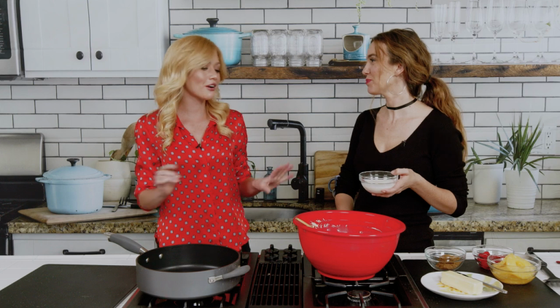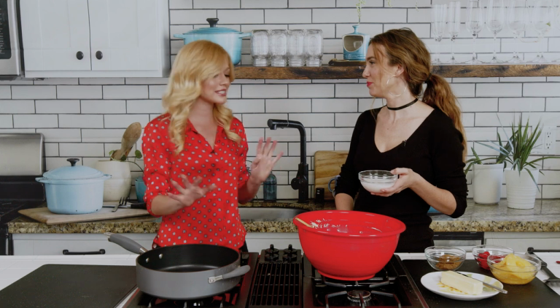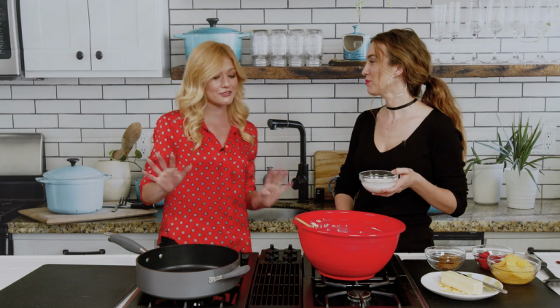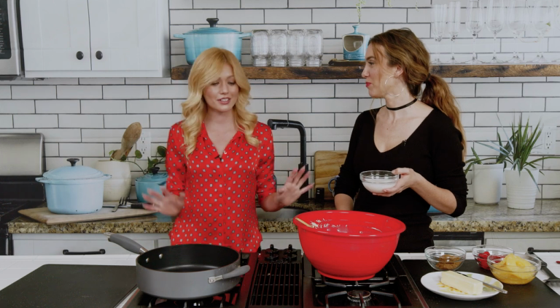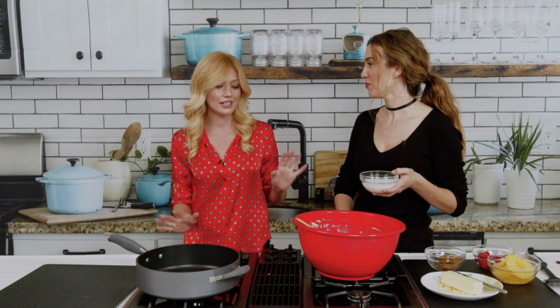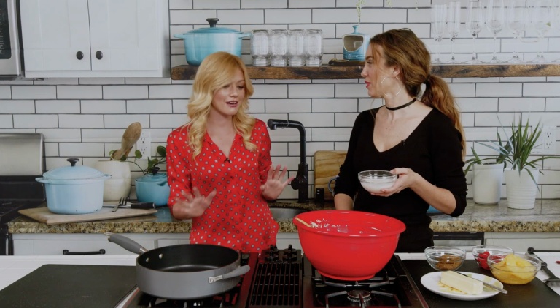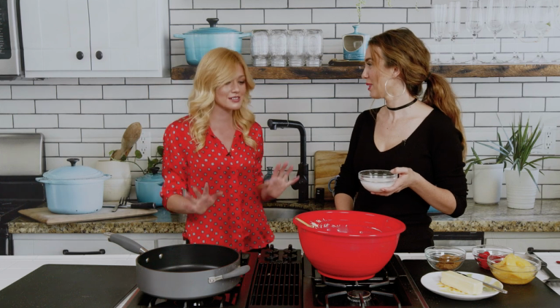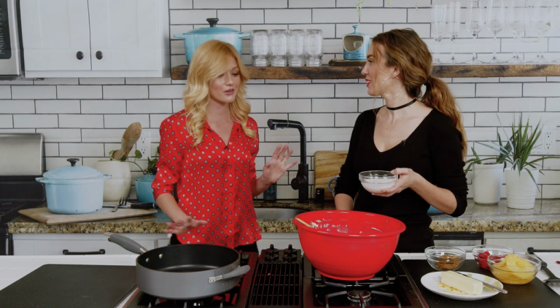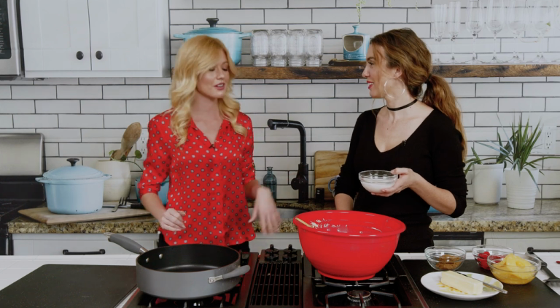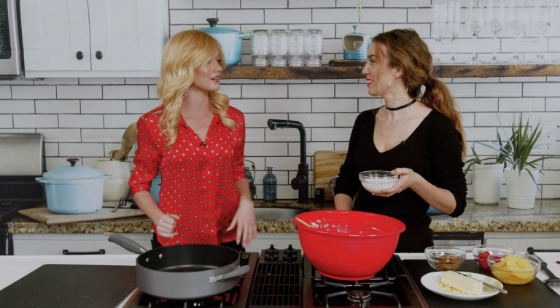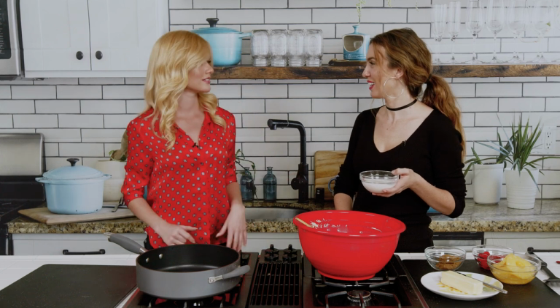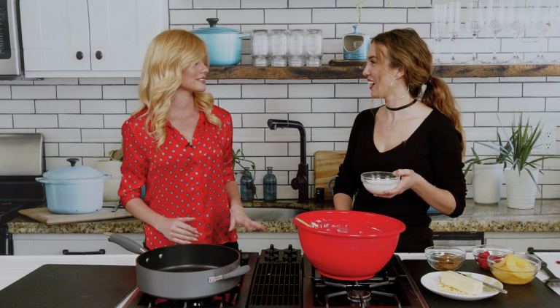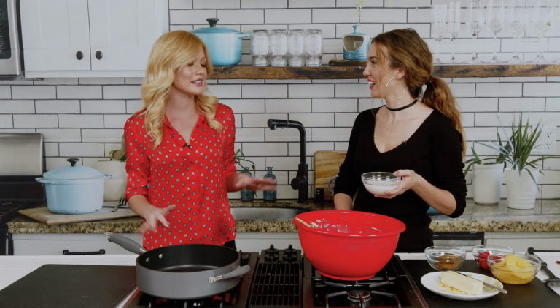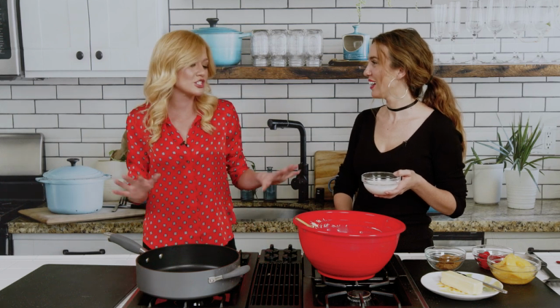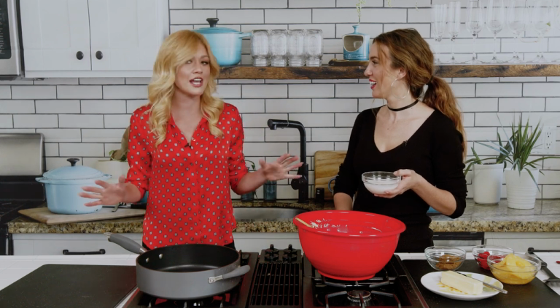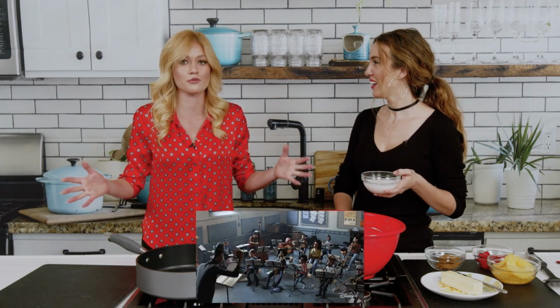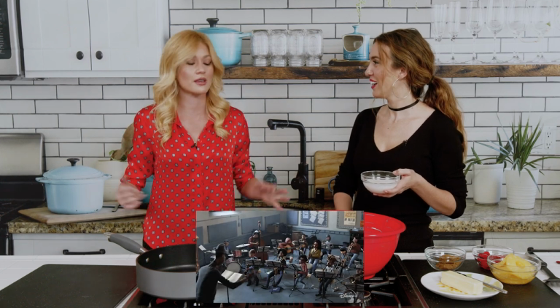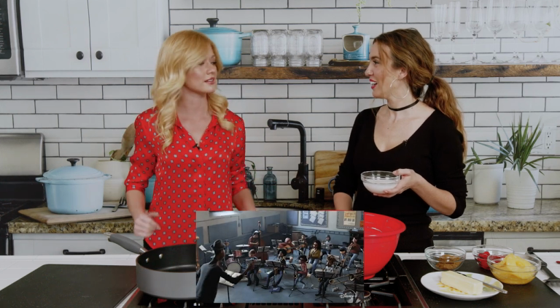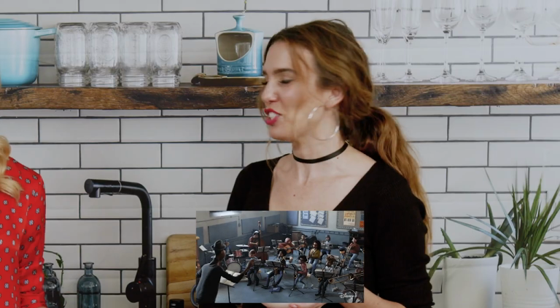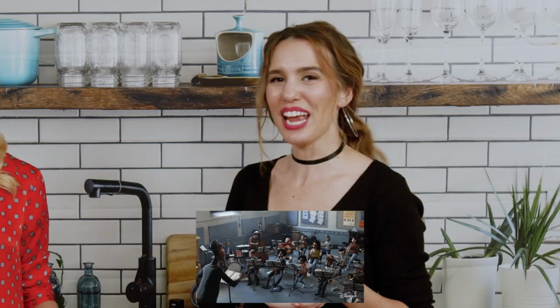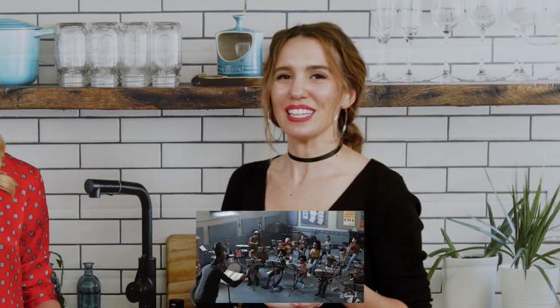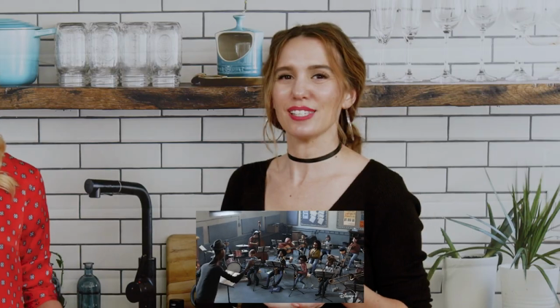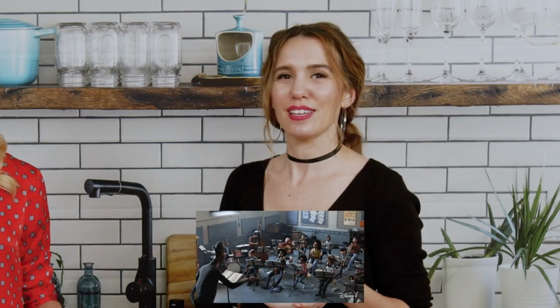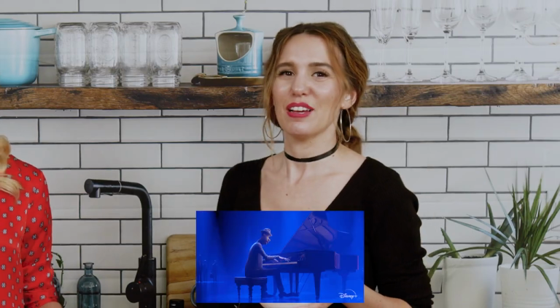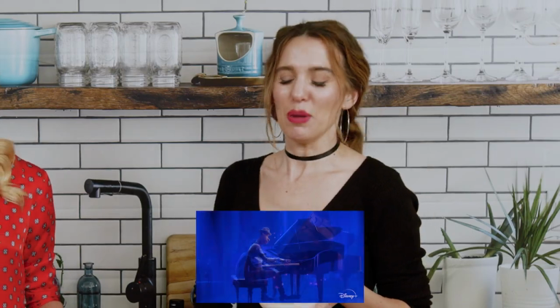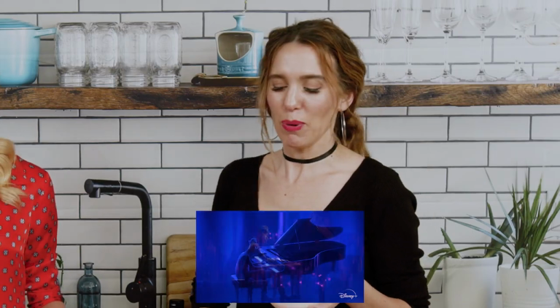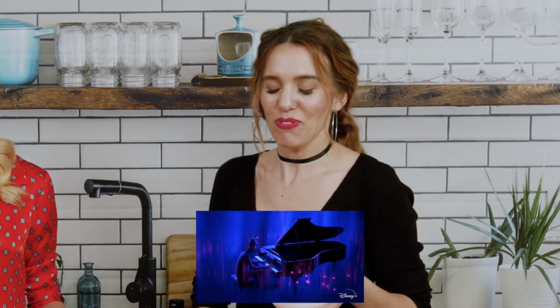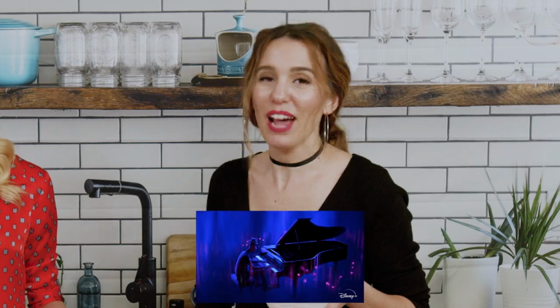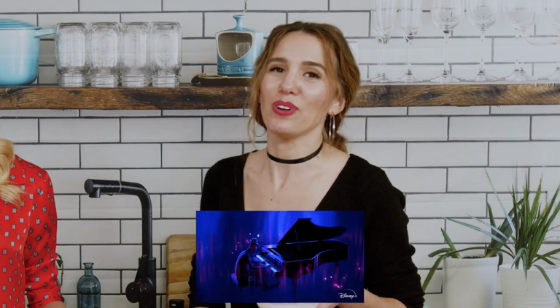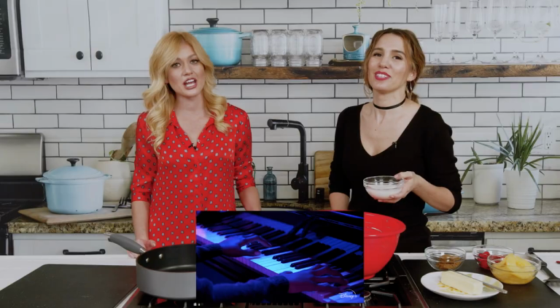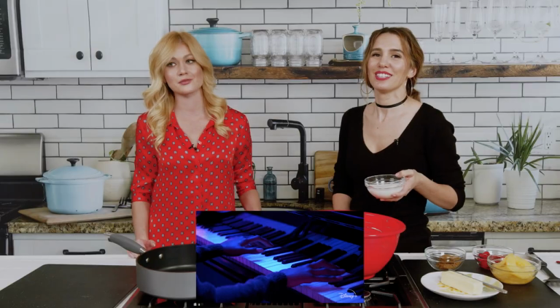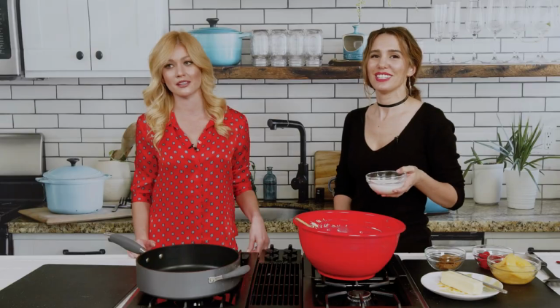You're always kind of figuring out as you go along. It's kind of like jazz with baking. It's jazz — but with flour. Jazz baking.